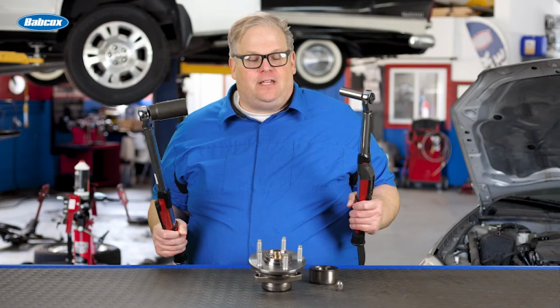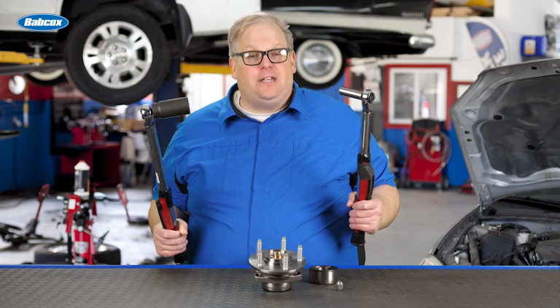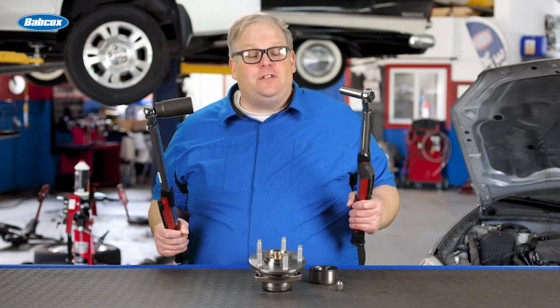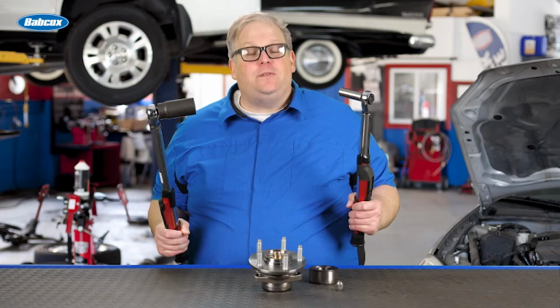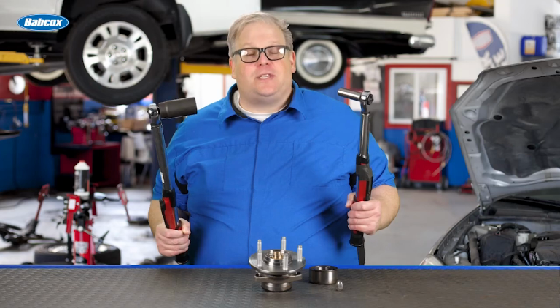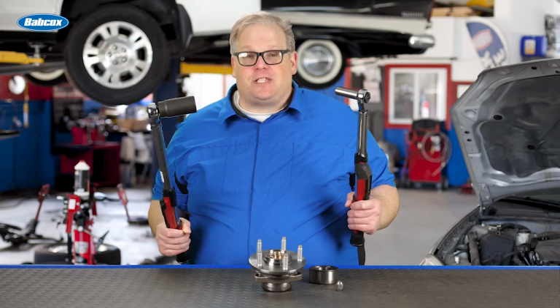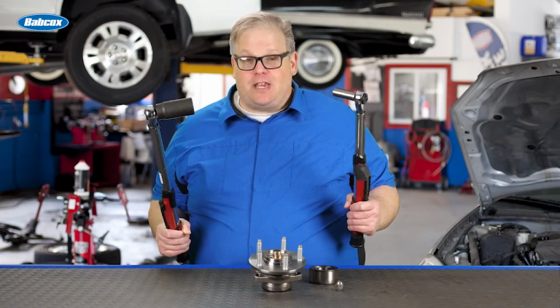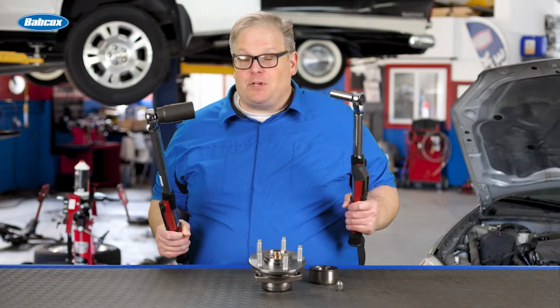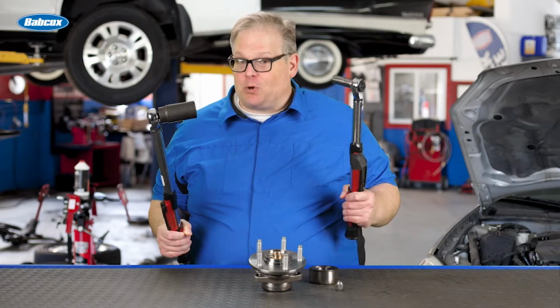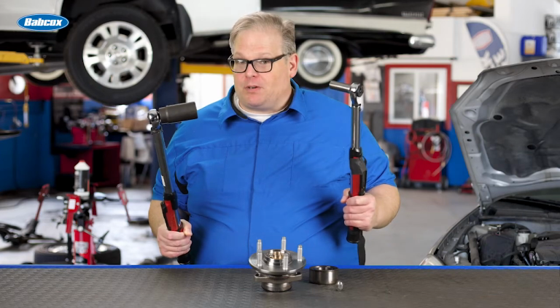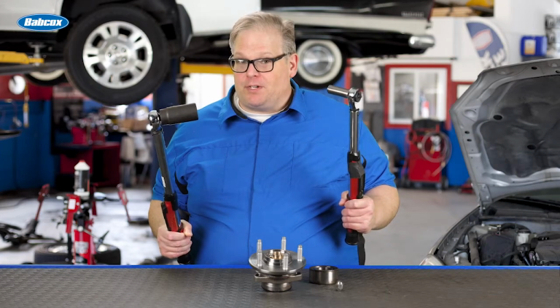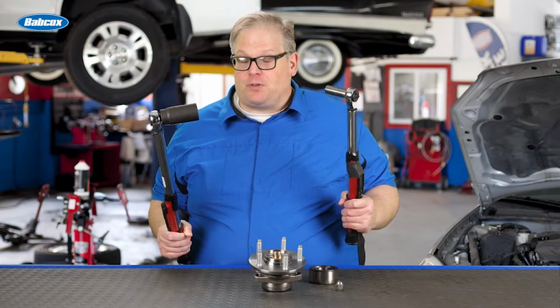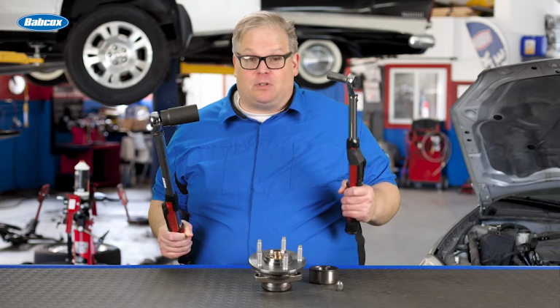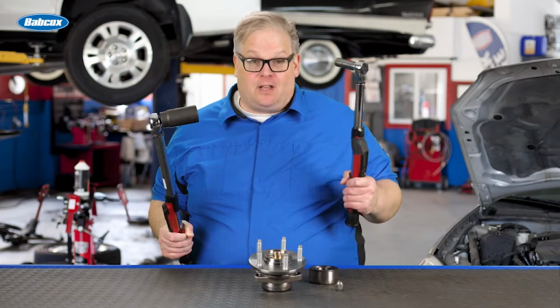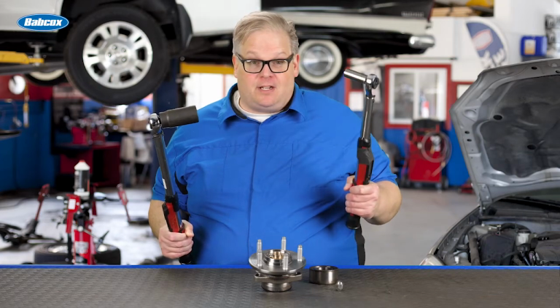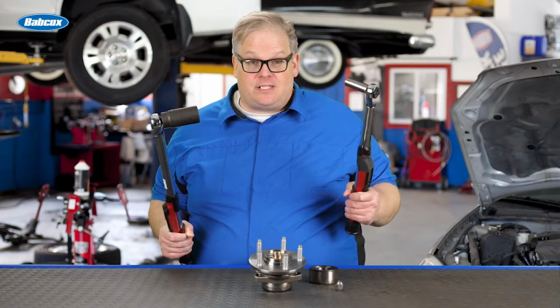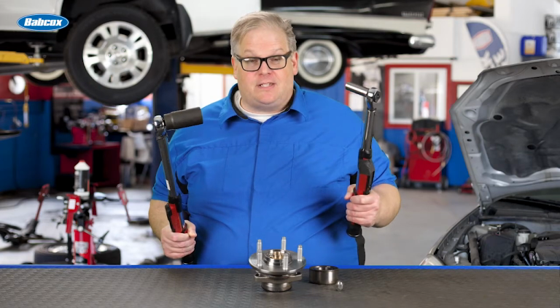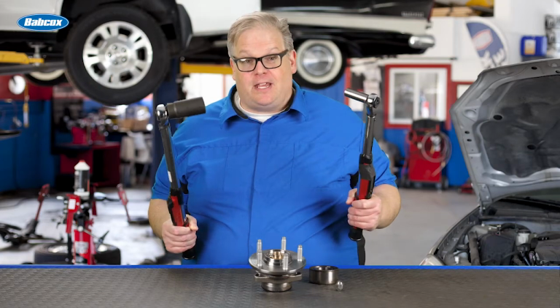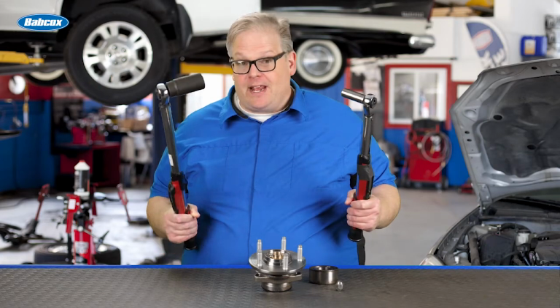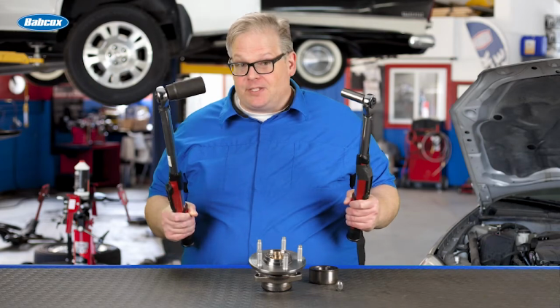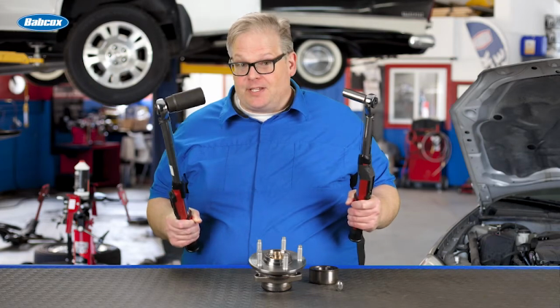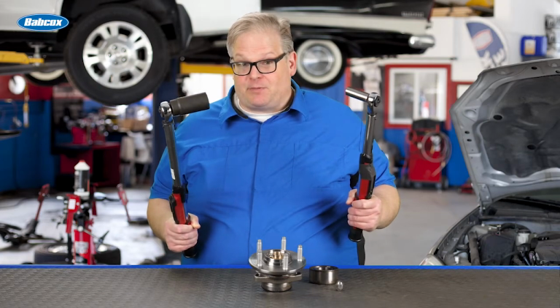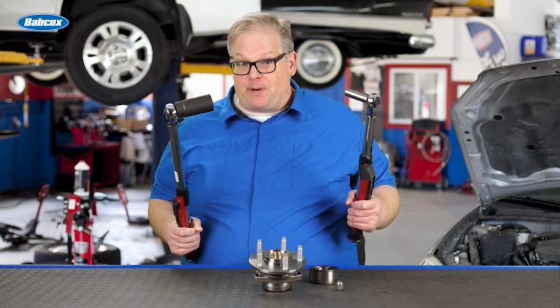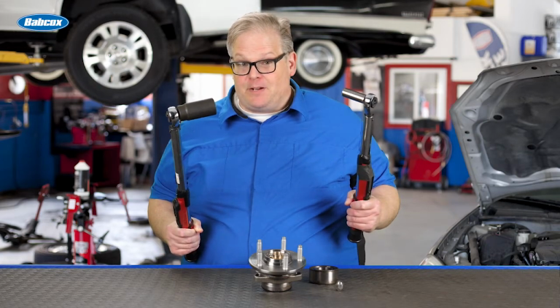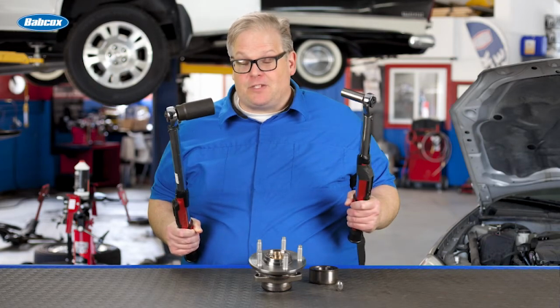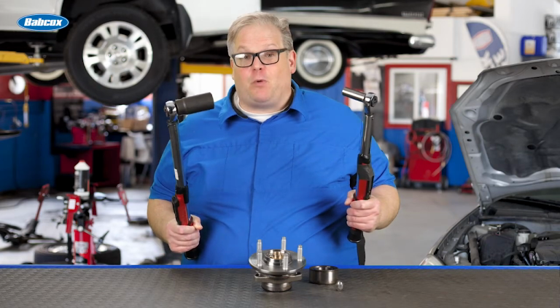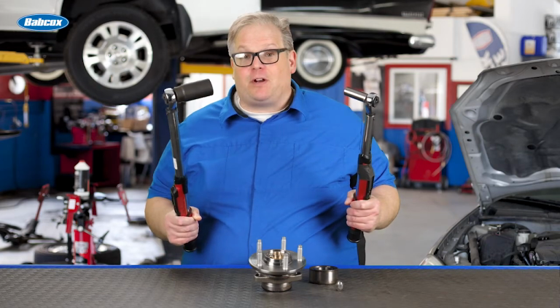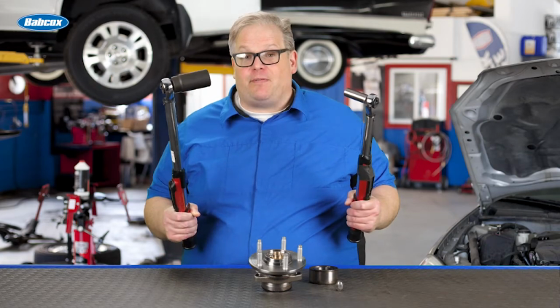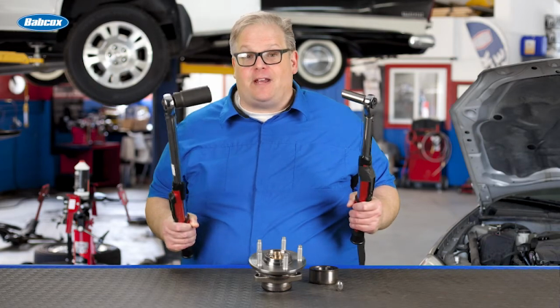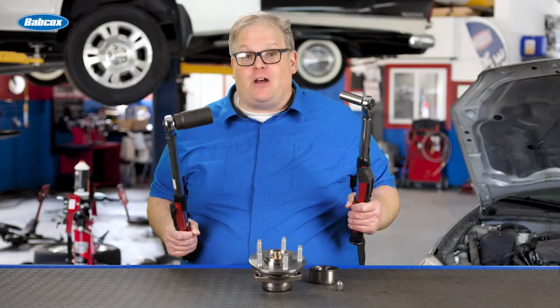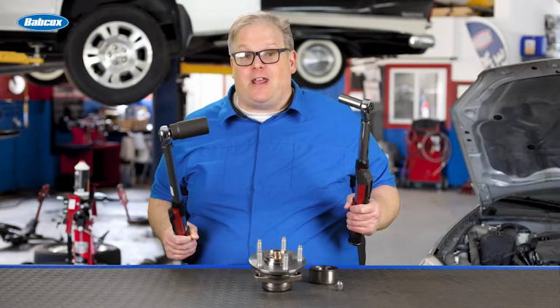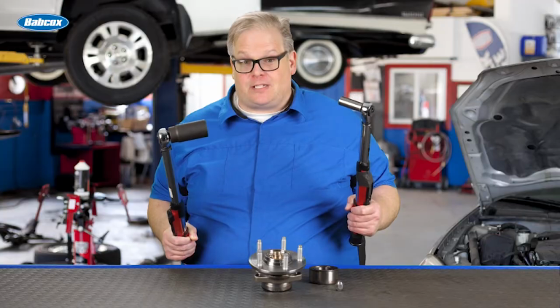Can you use the same torque wrench for lug nuts and axle nuts for bearings? We're going to find out next.